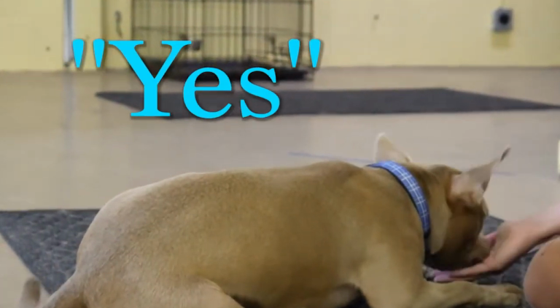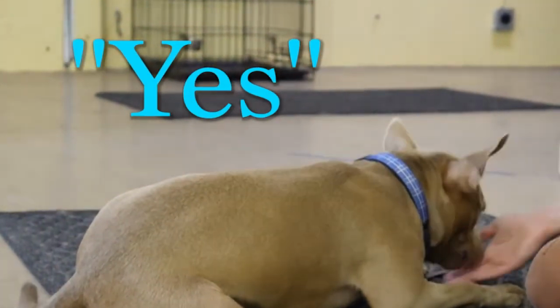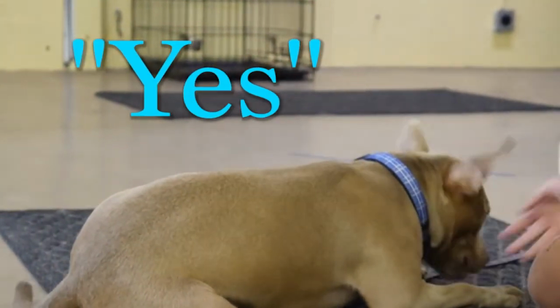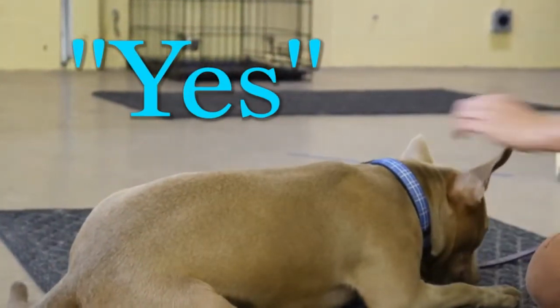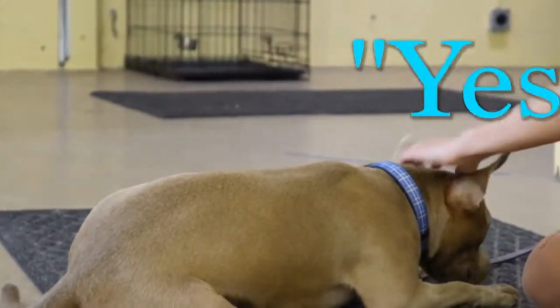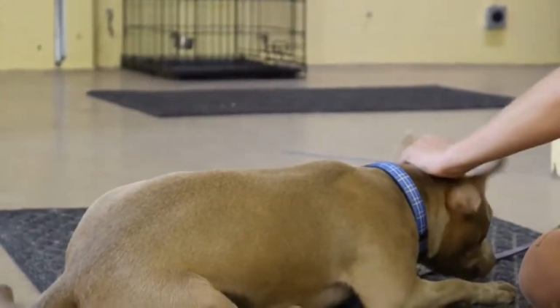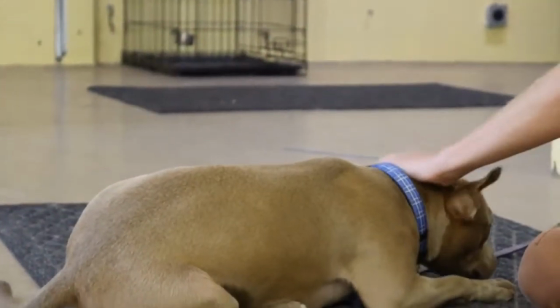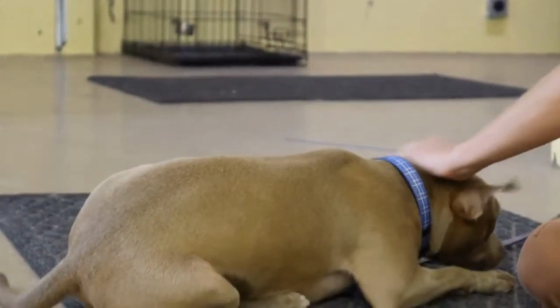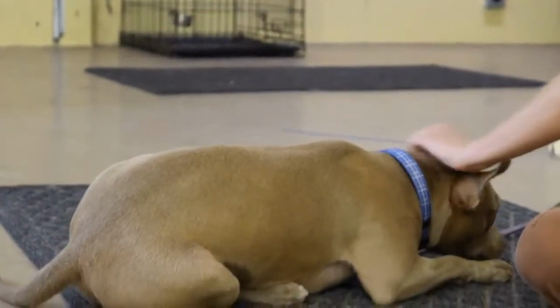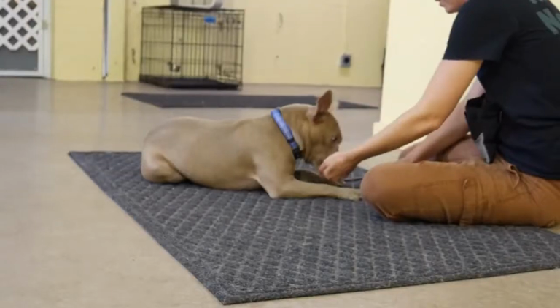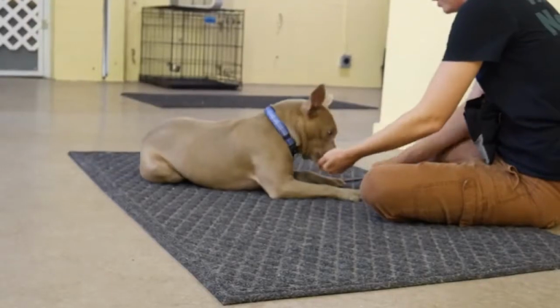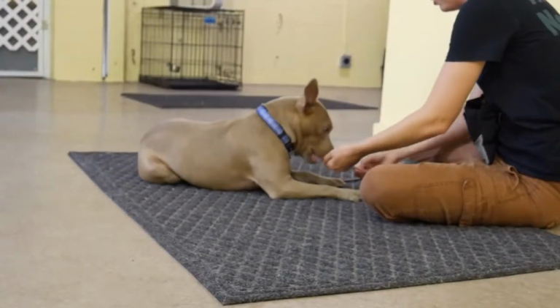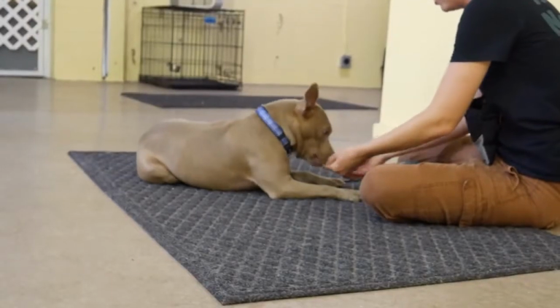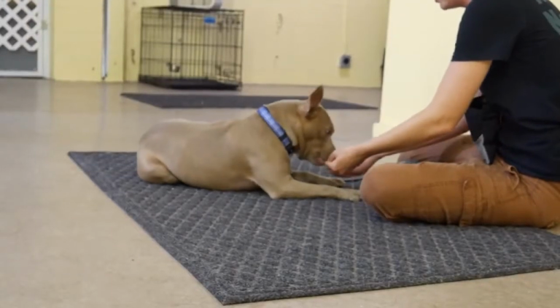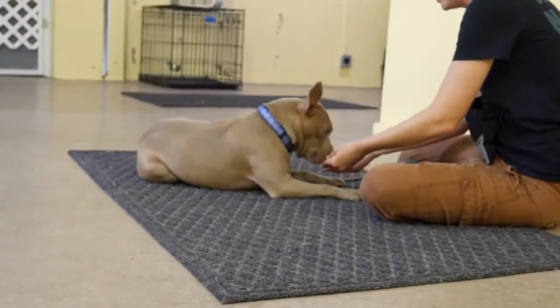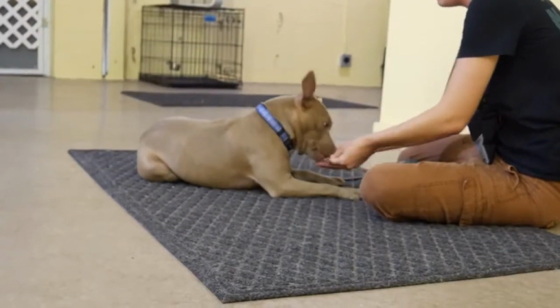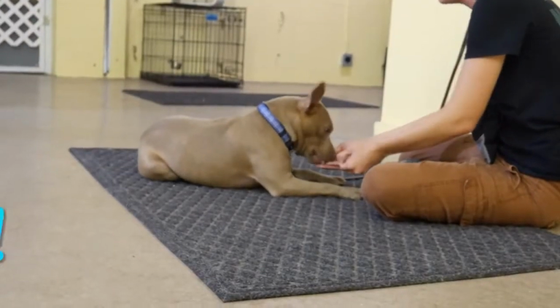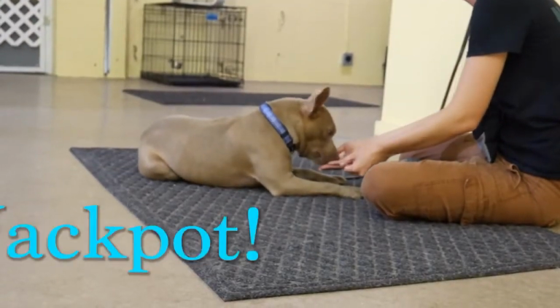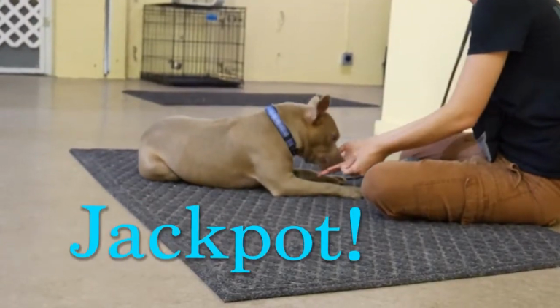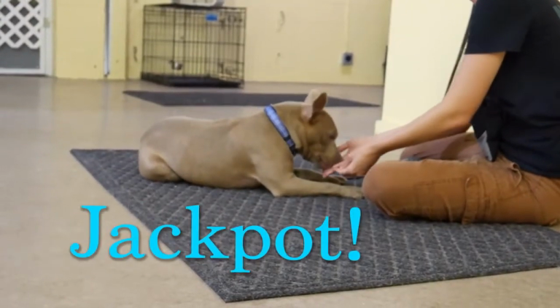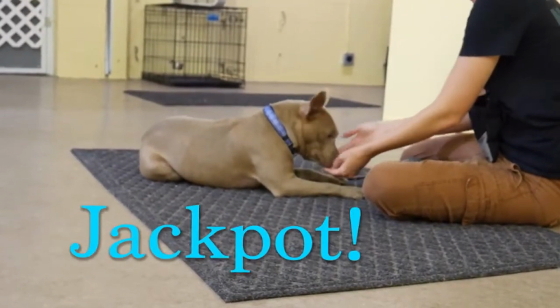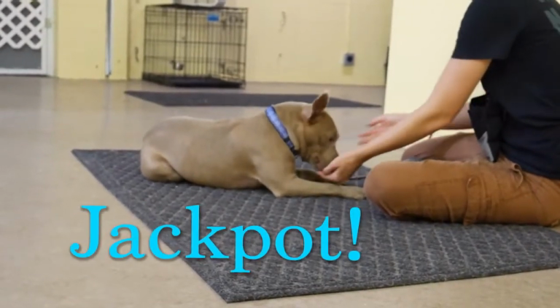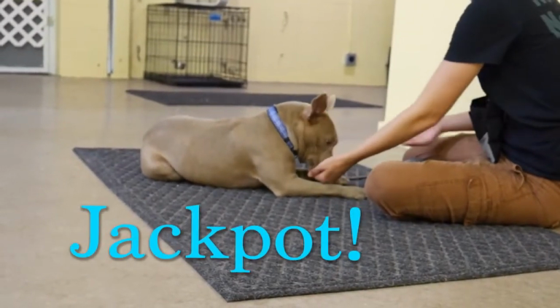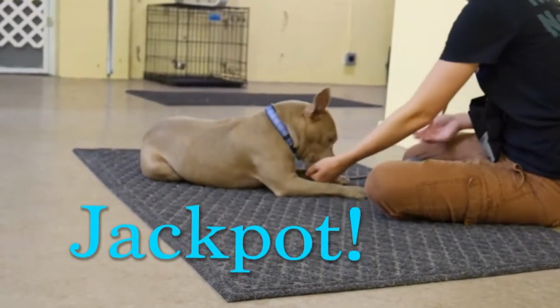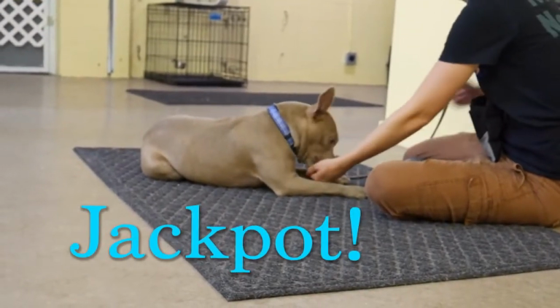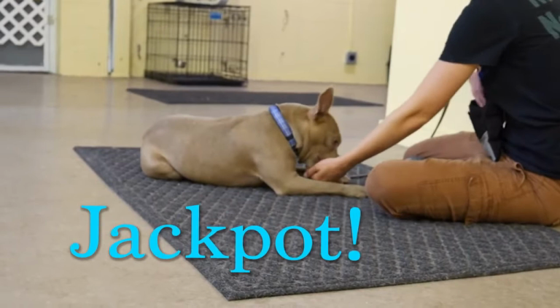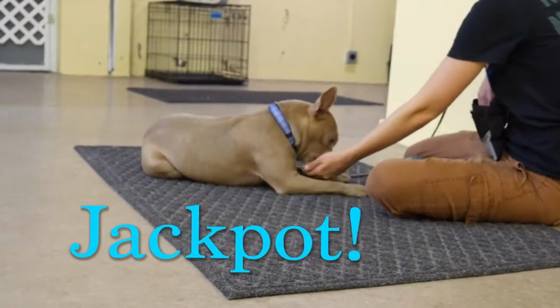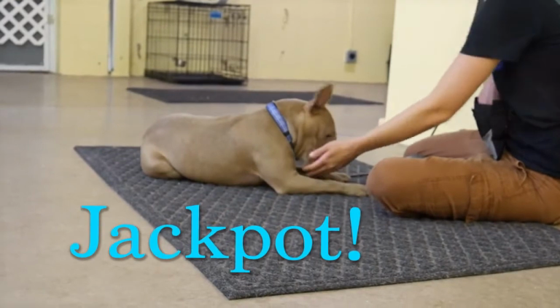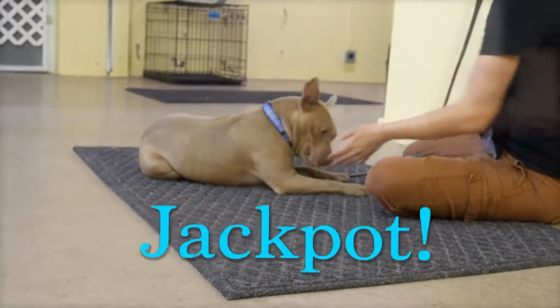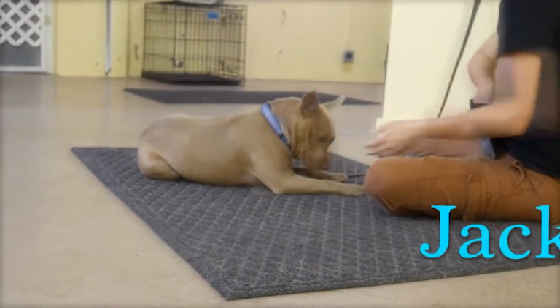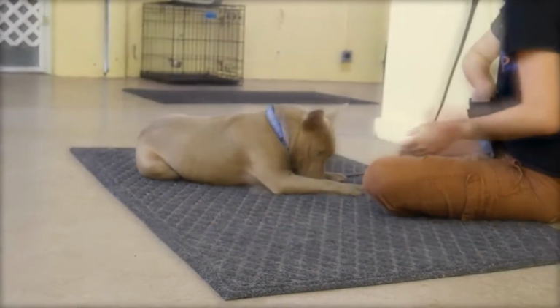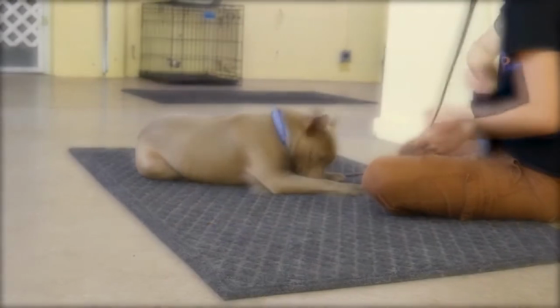So when they finally do it after a long time, you can jackpot them — I'm going to give them one, two, three treats.